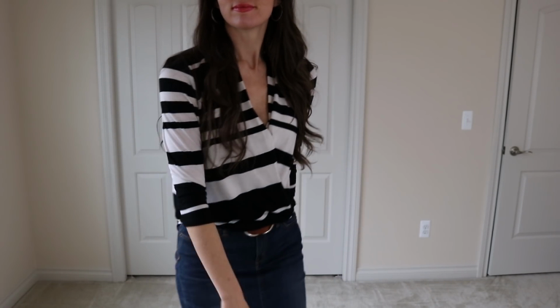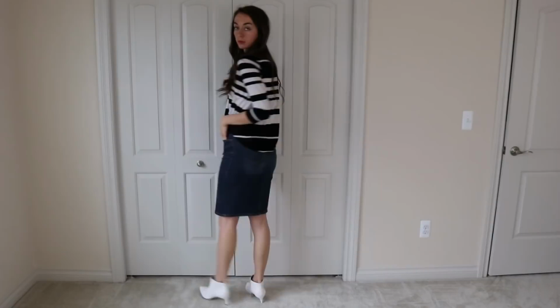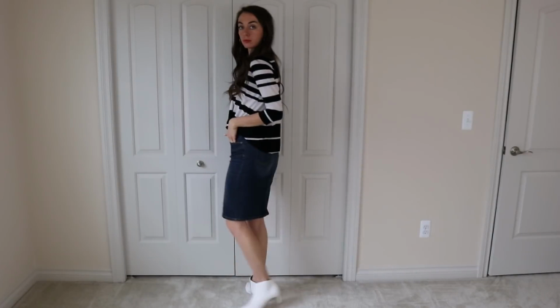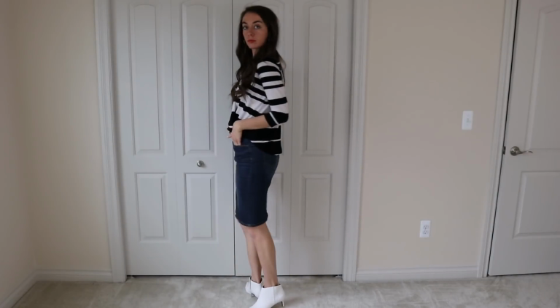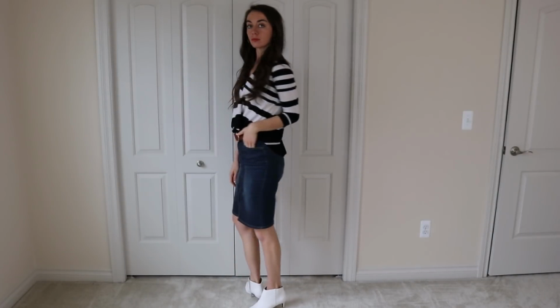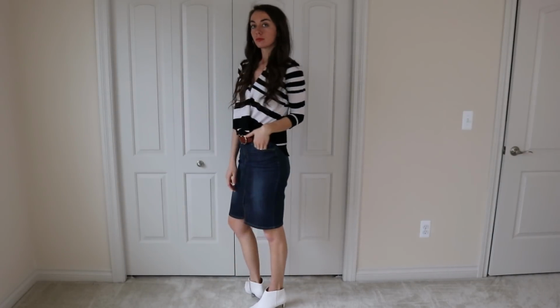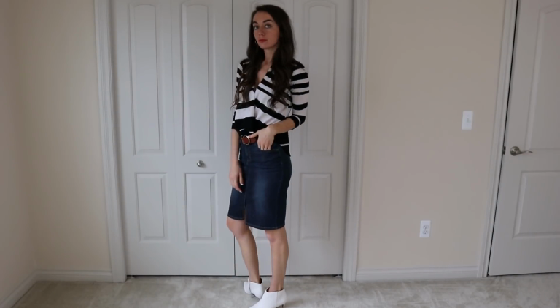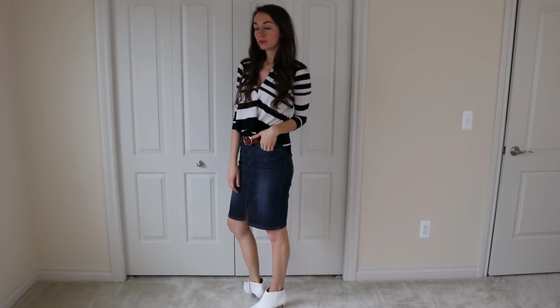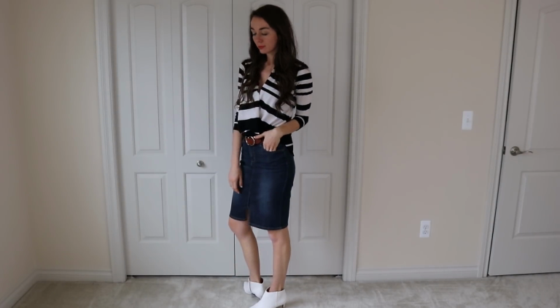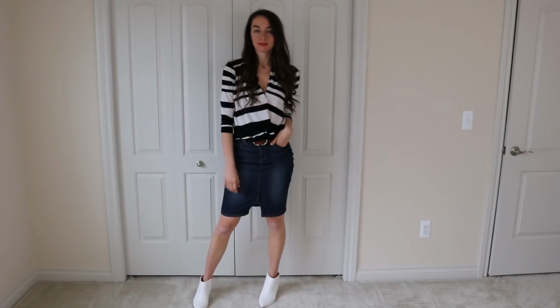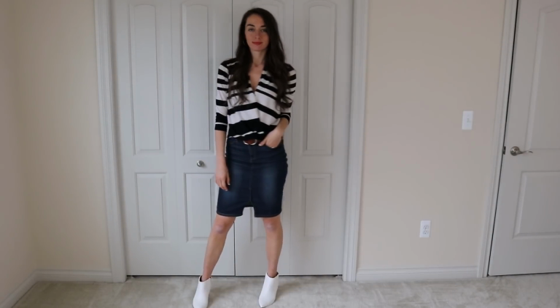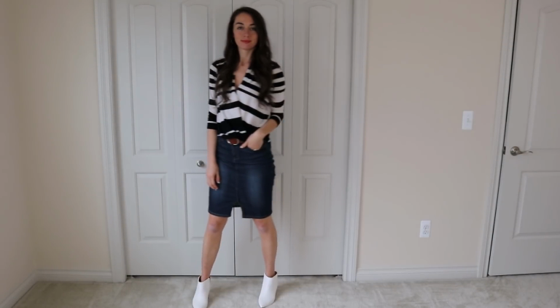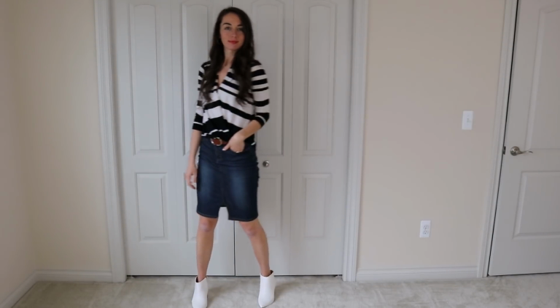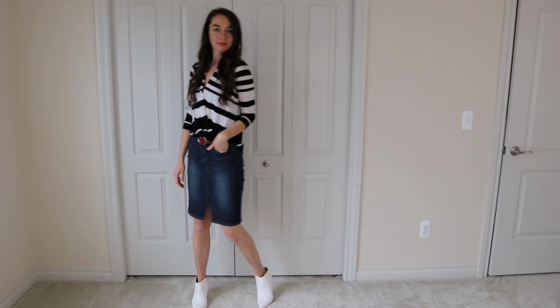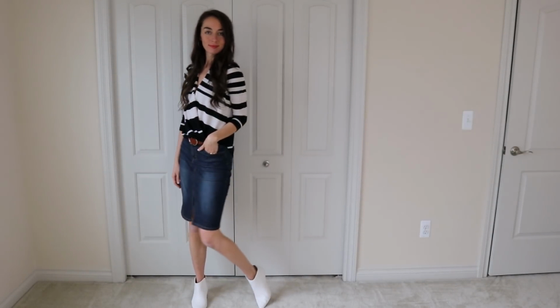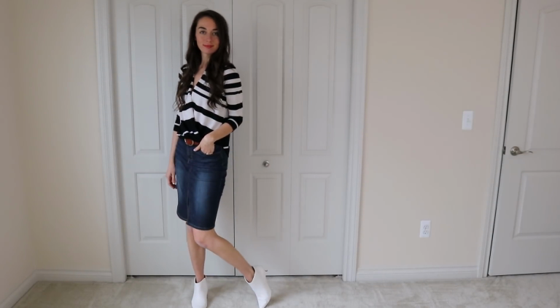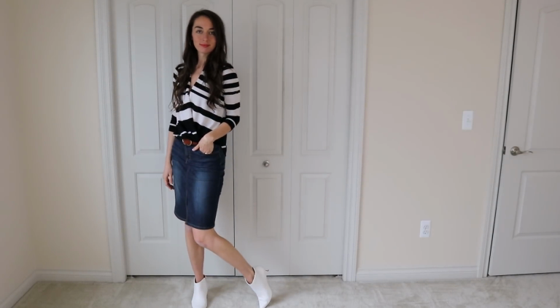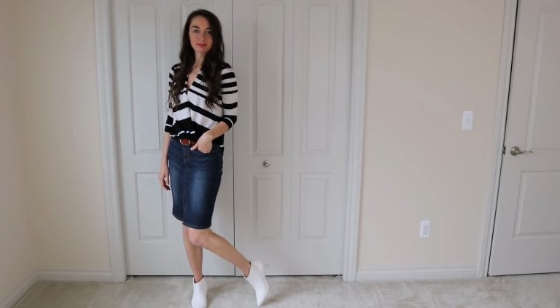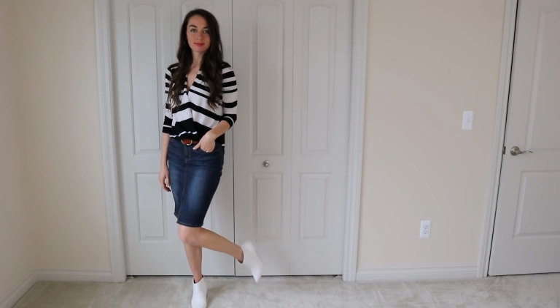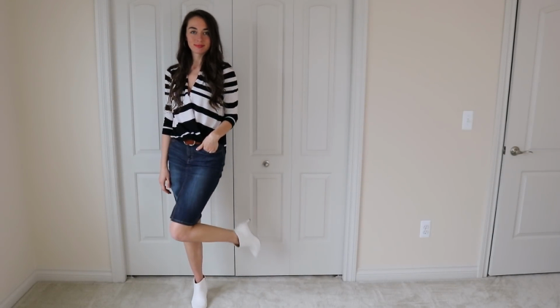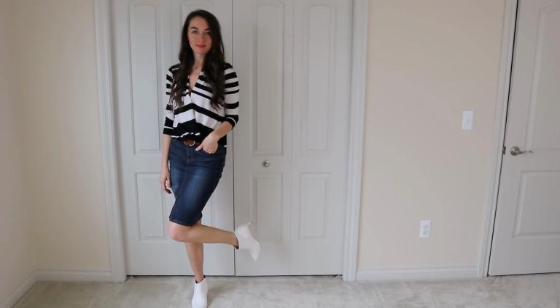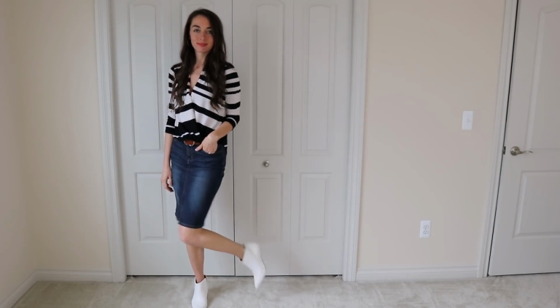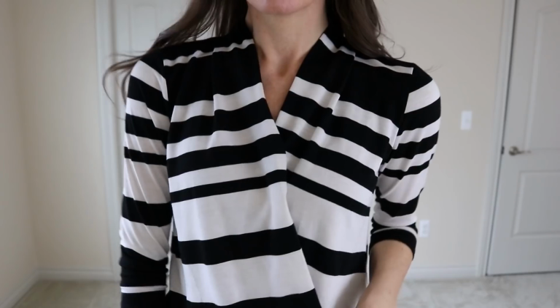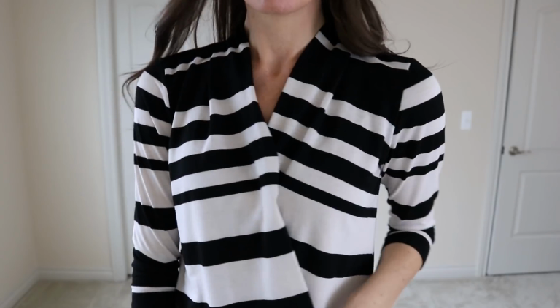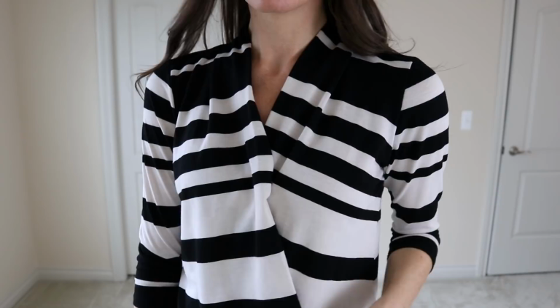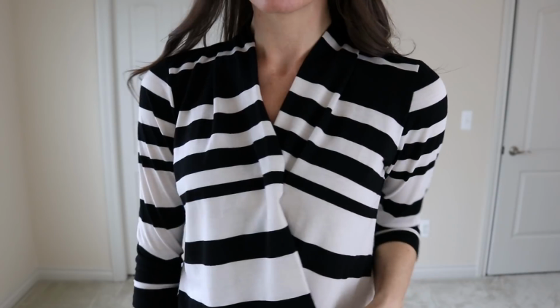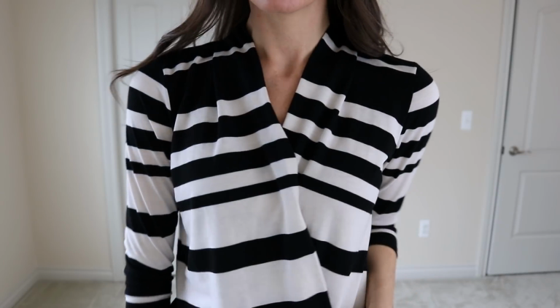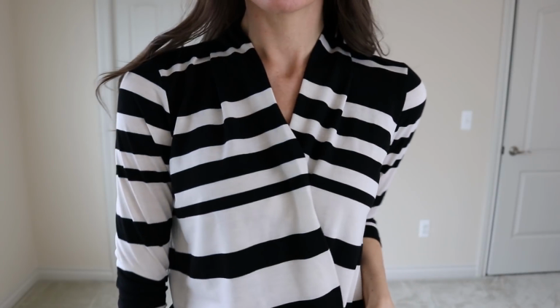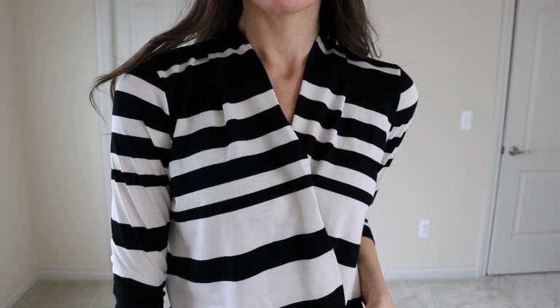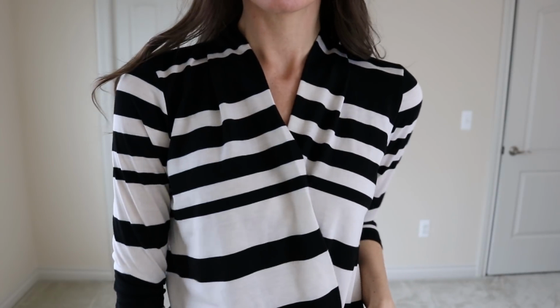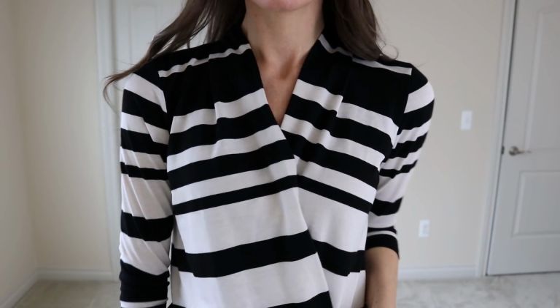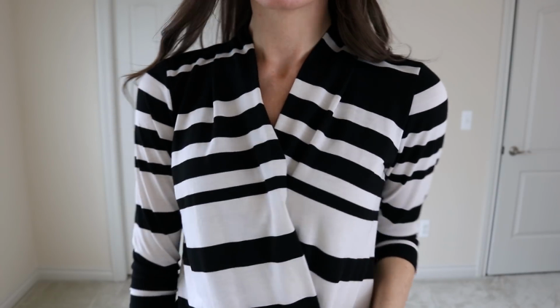This is another Anthropologie top. It's from Diletta, and I love a good black and white stripe.